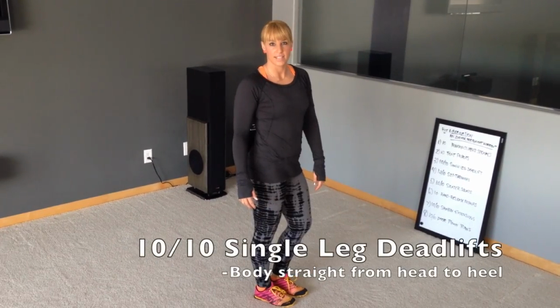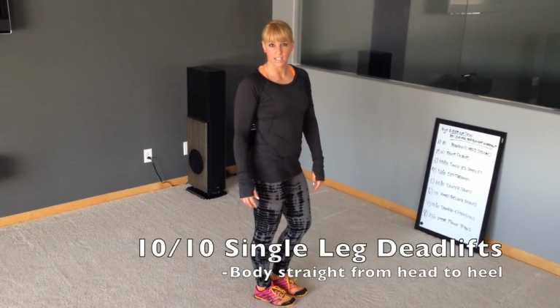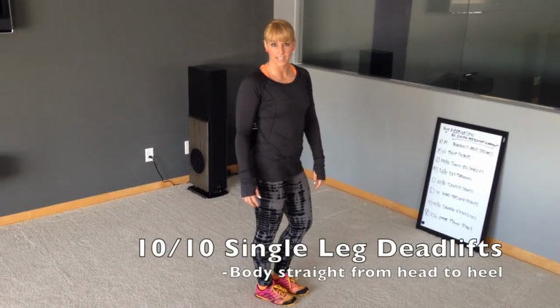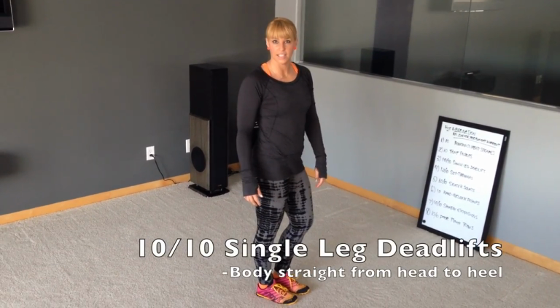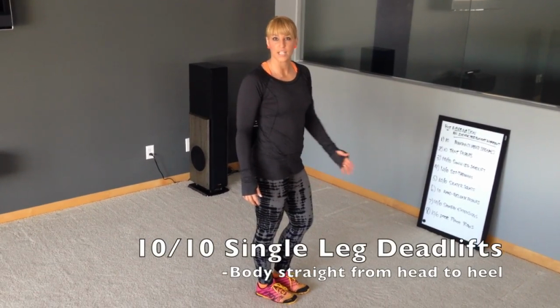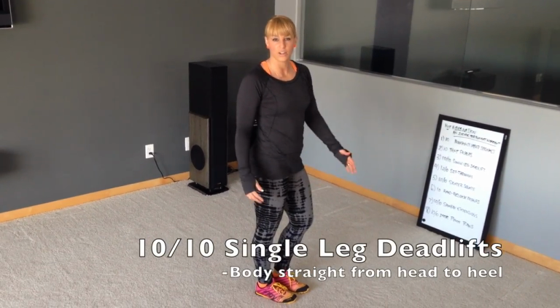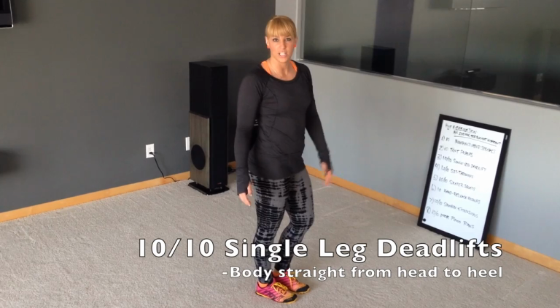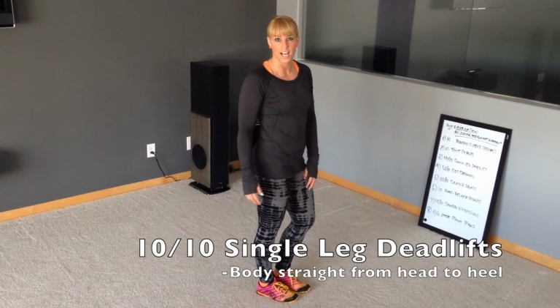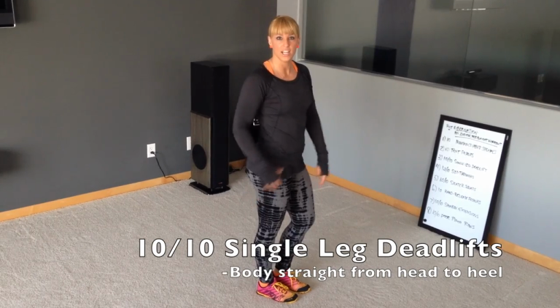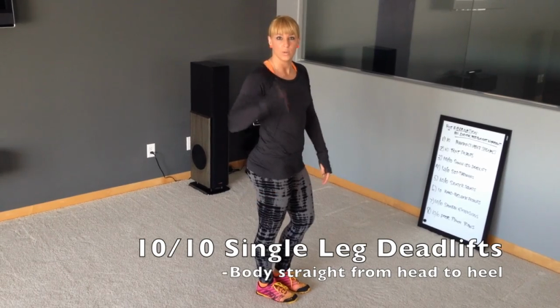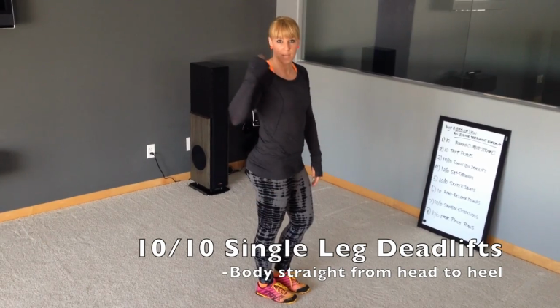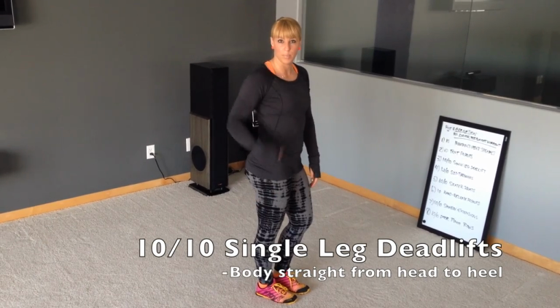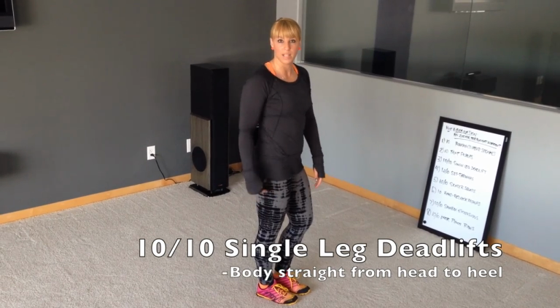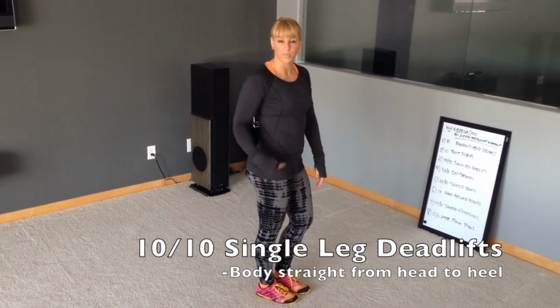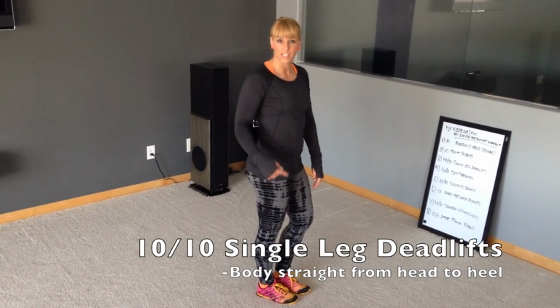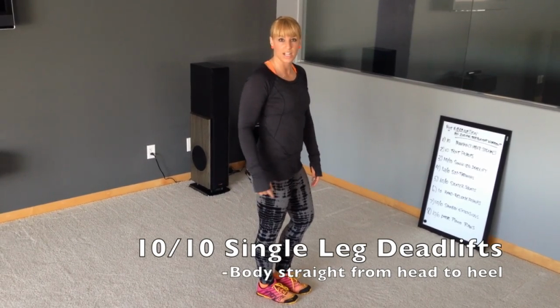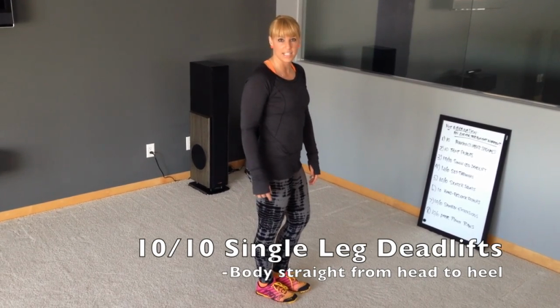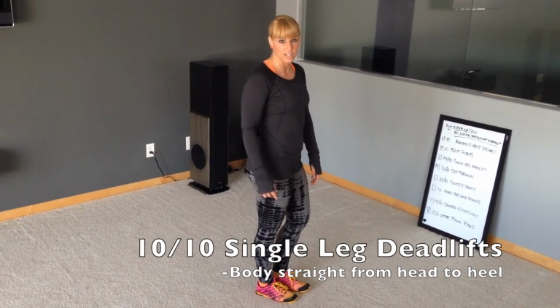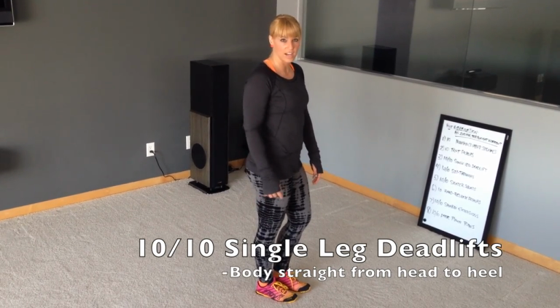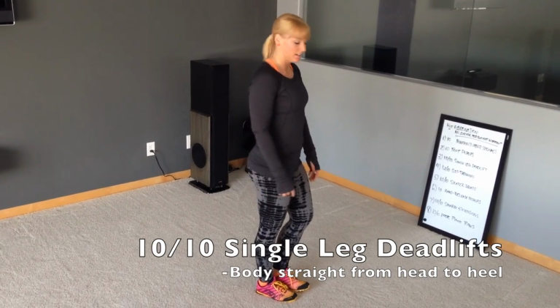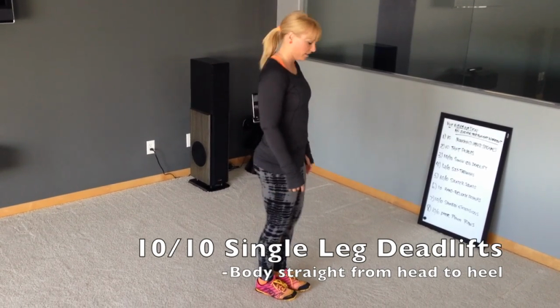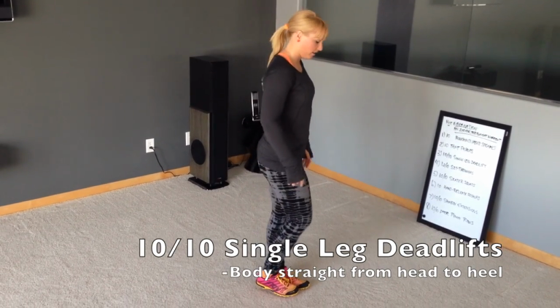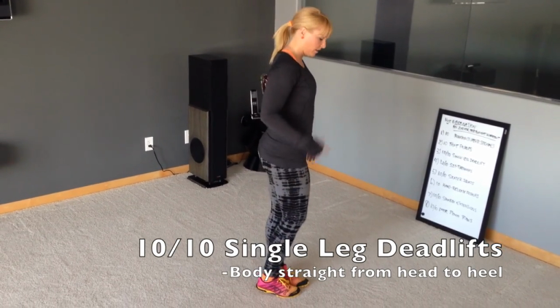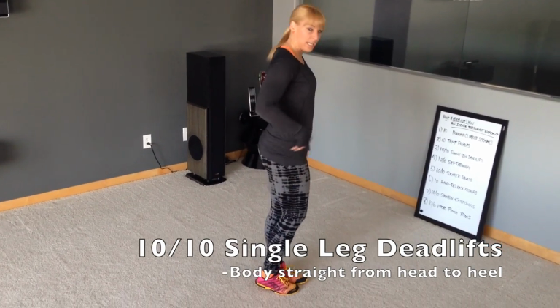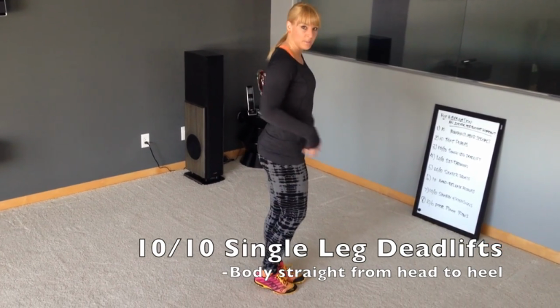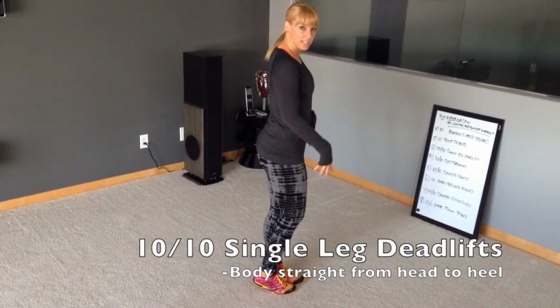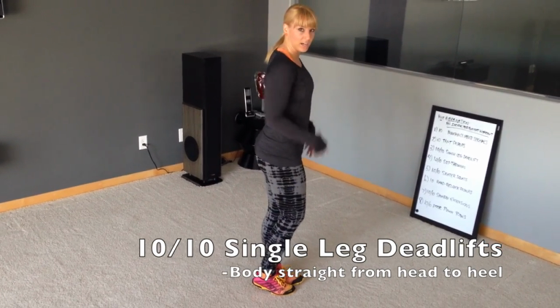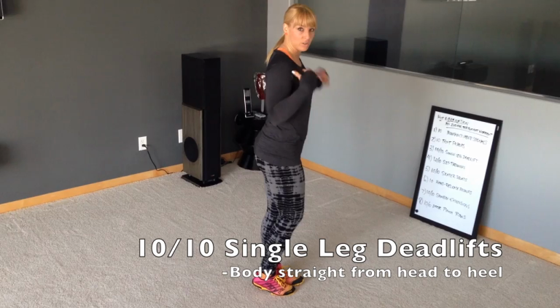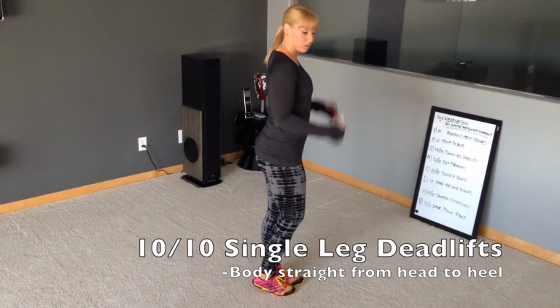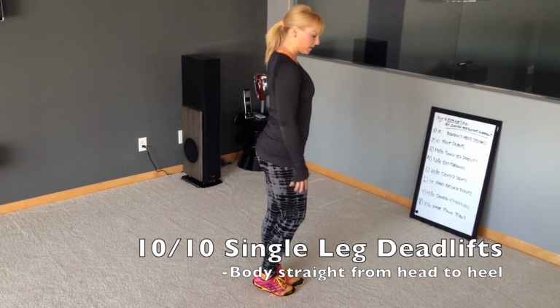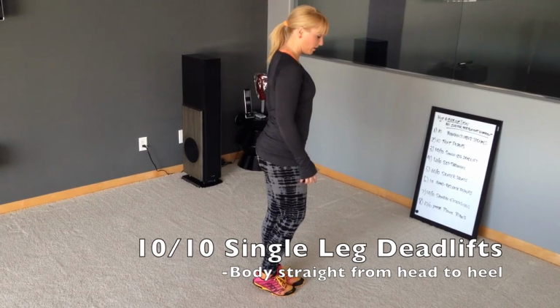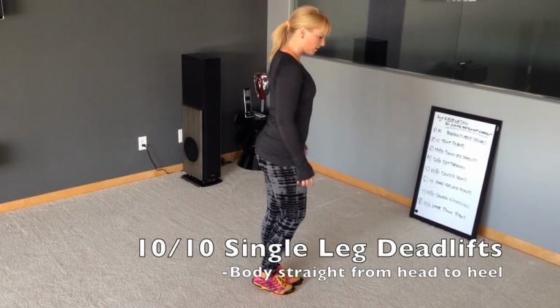Single leg deadlift, 10 on each side. You want to keep your body perfectly straight like a teeter-totter — hips facing the ground, shoulders facing the ground.